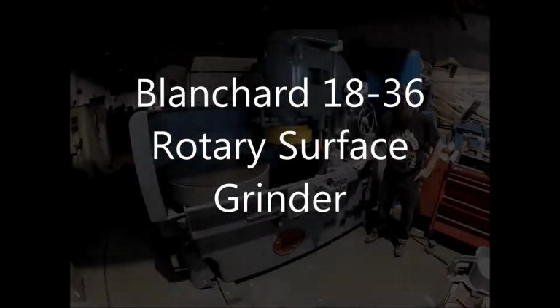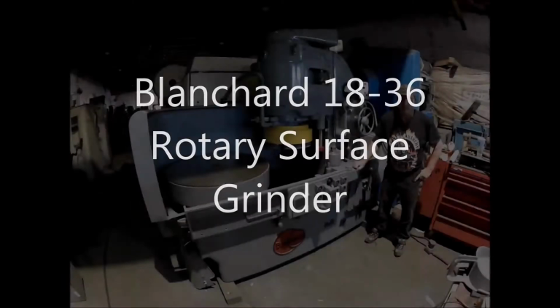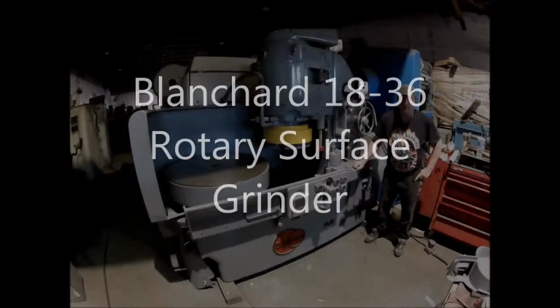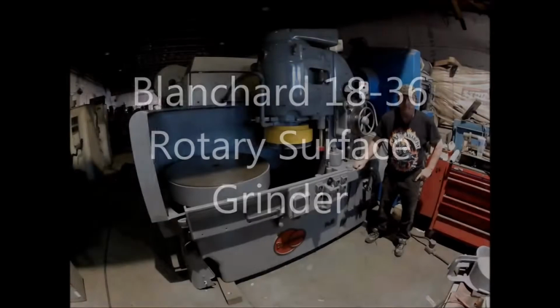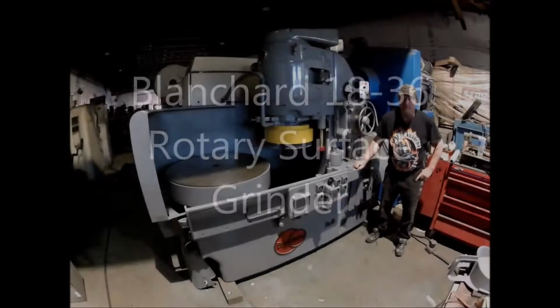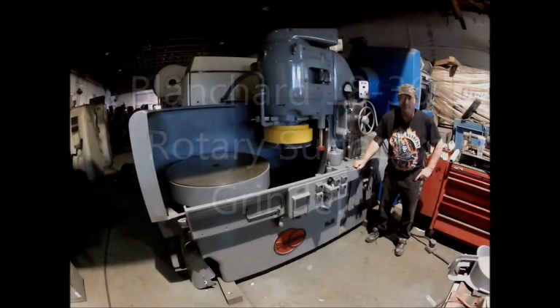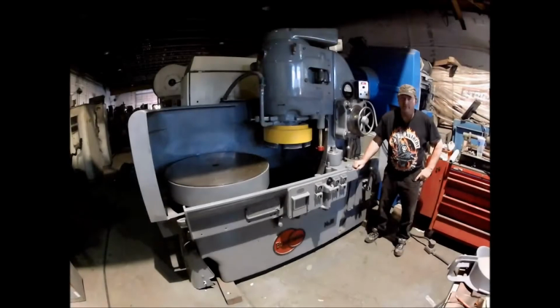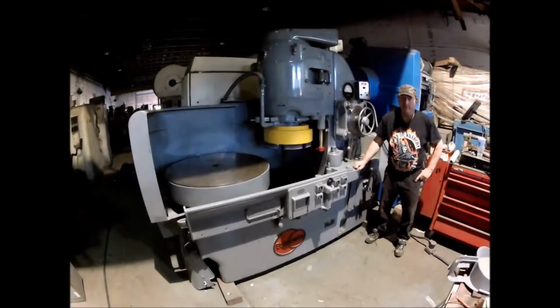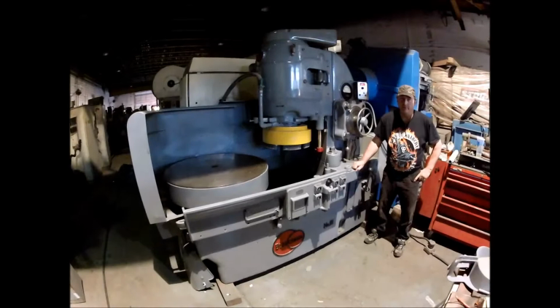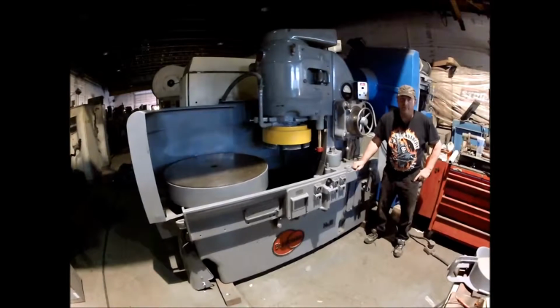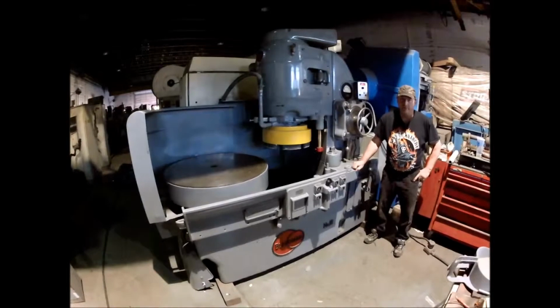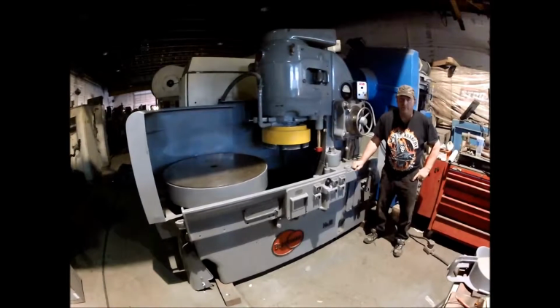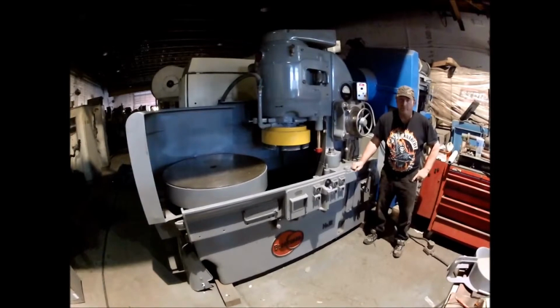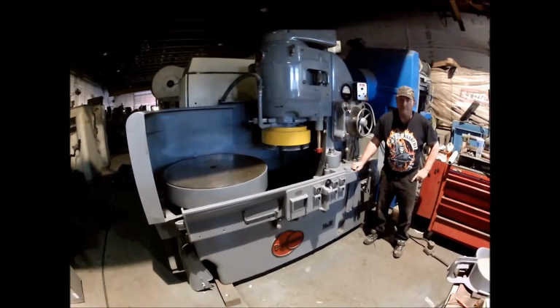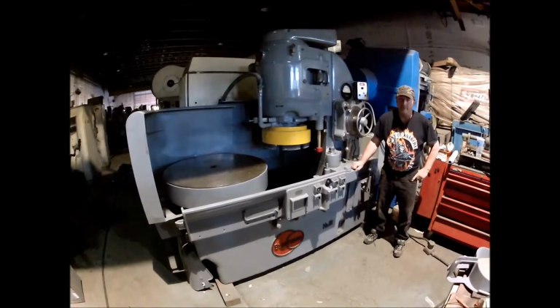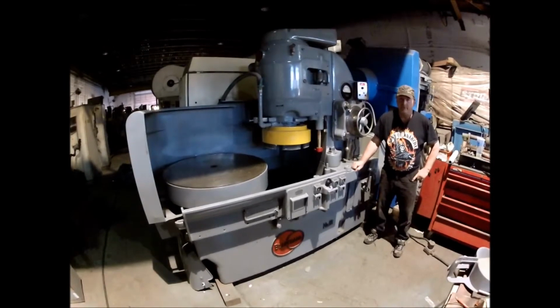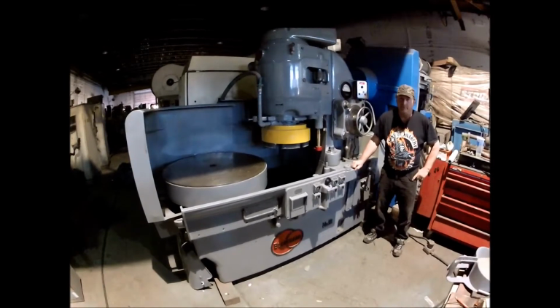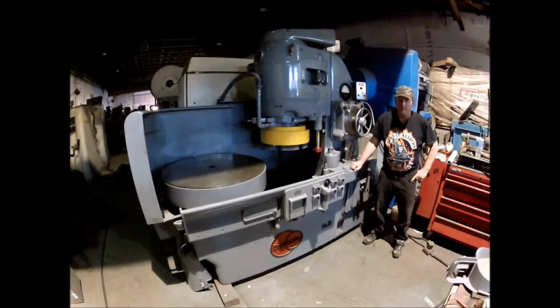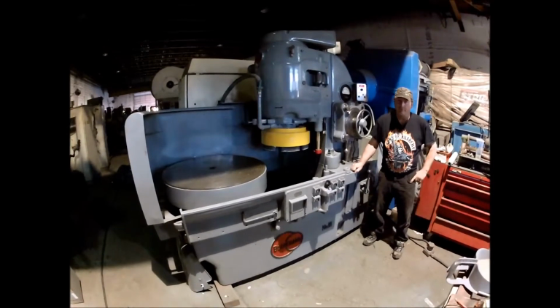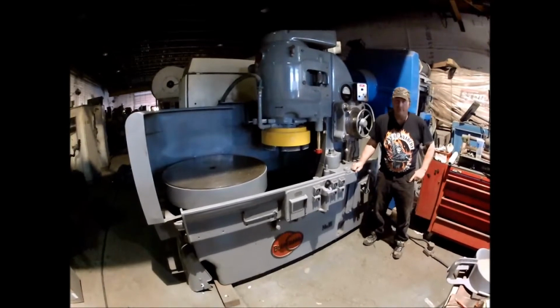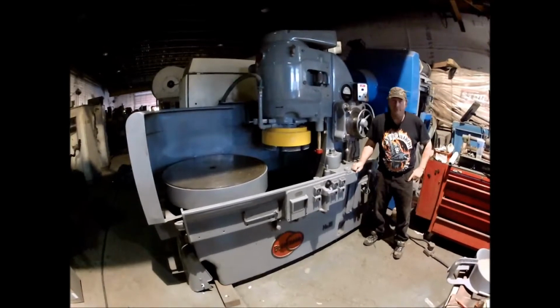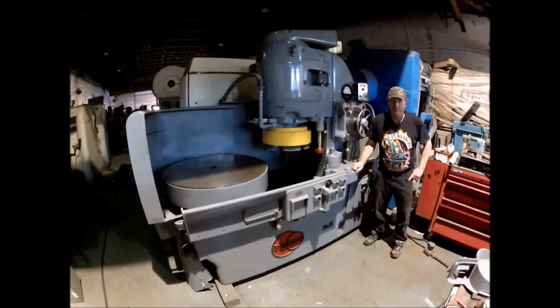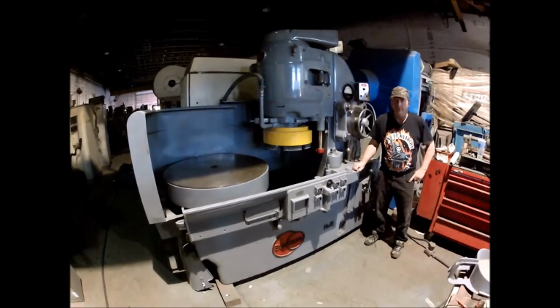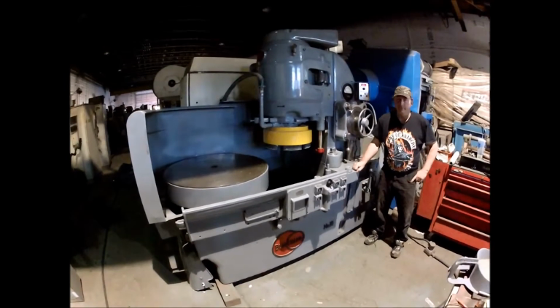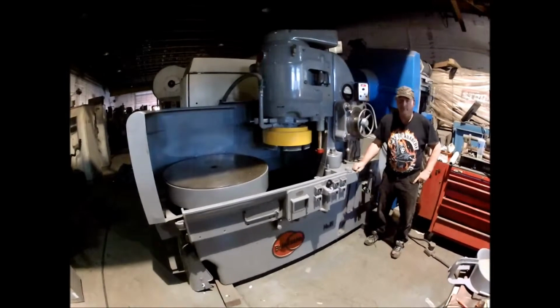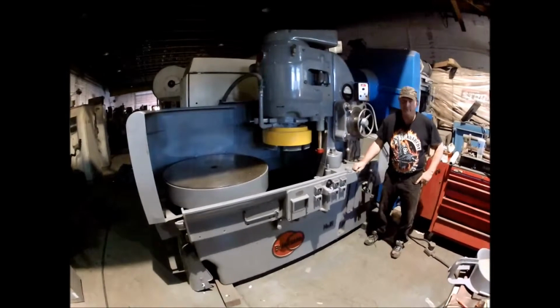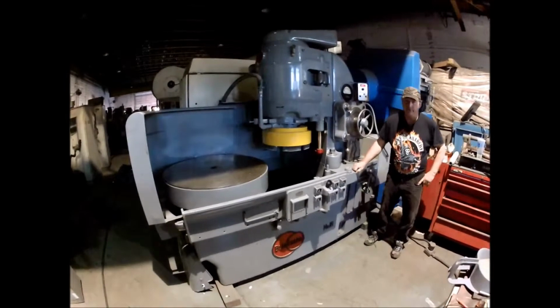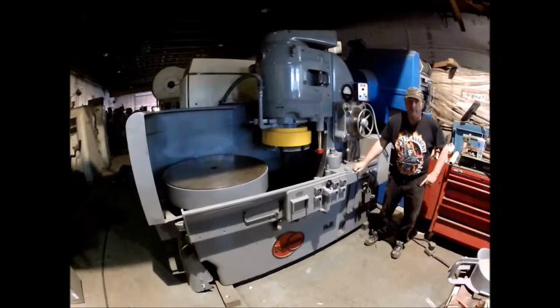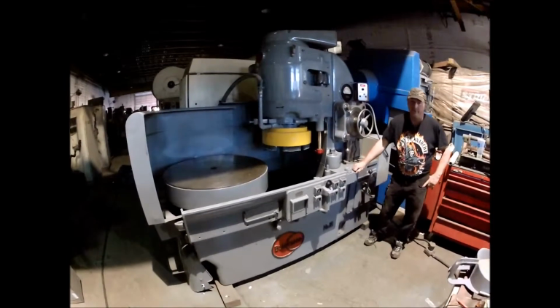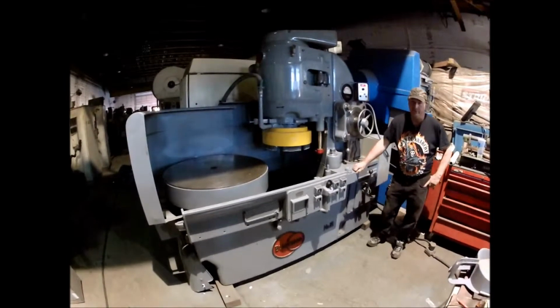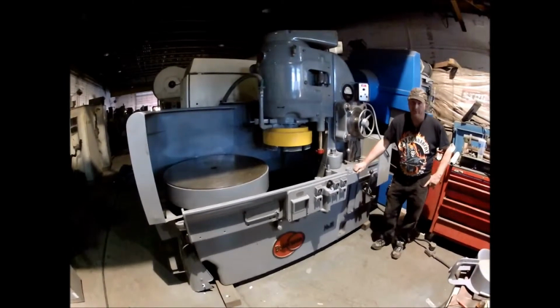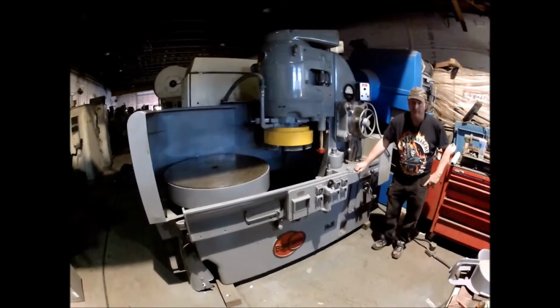Hi there, I'm Dan Kniff with Interplant Sales and I'm going to run a Blanchard No. 18 grinder for you here today.